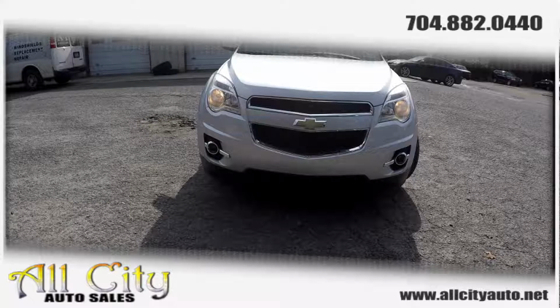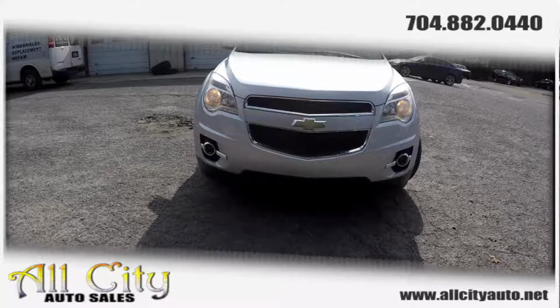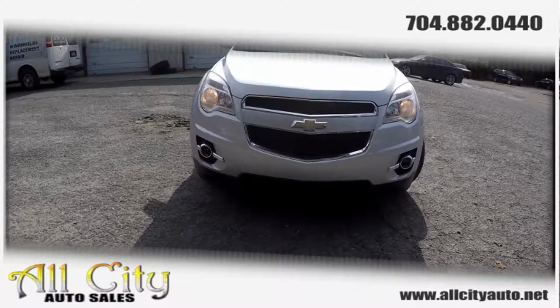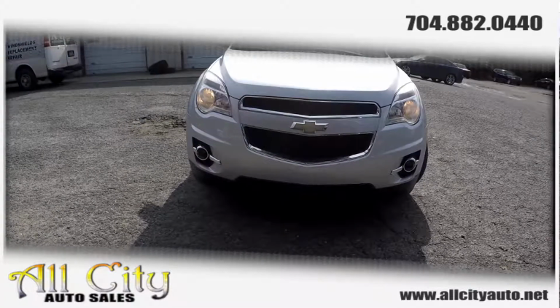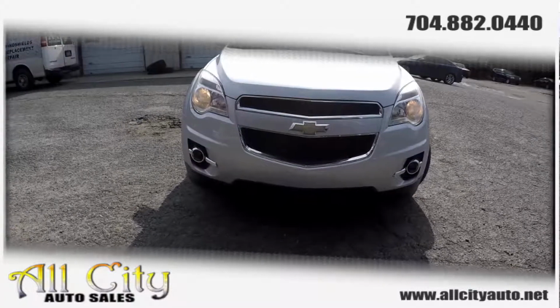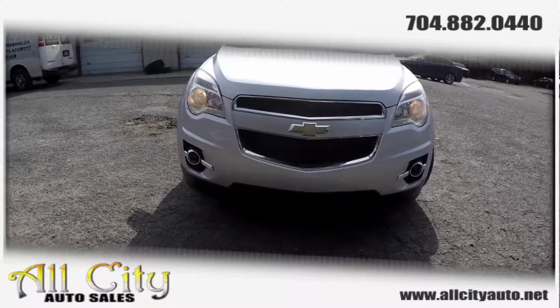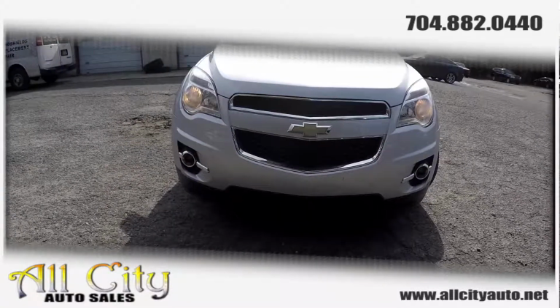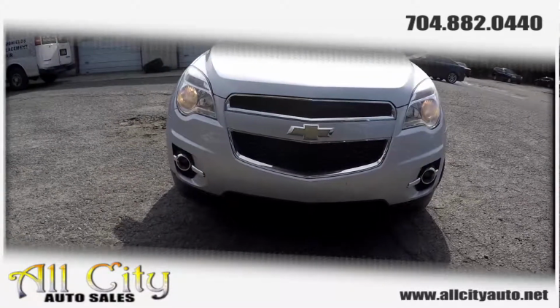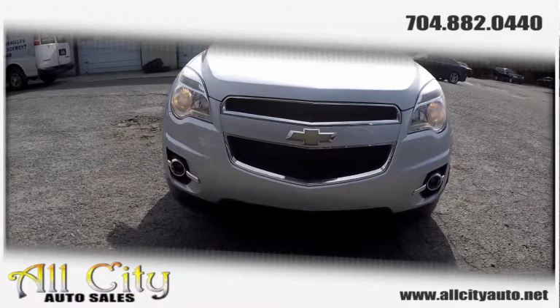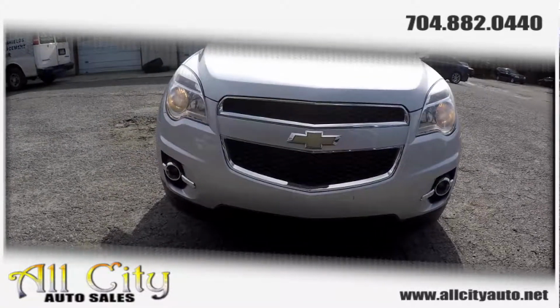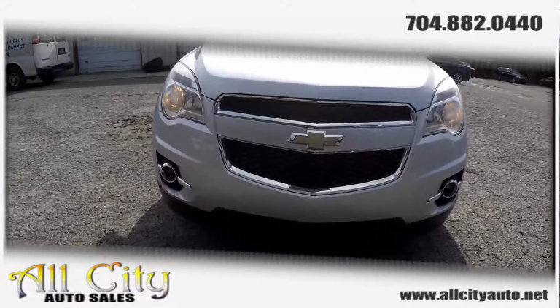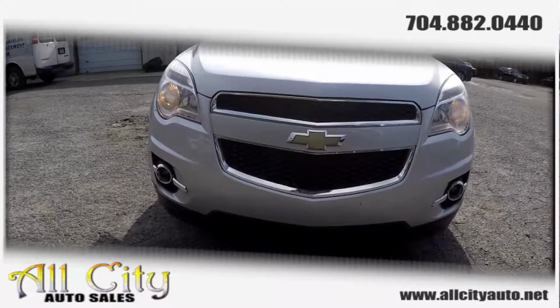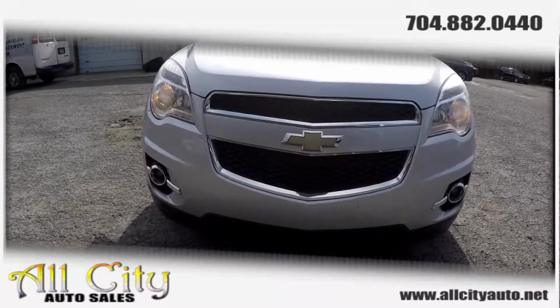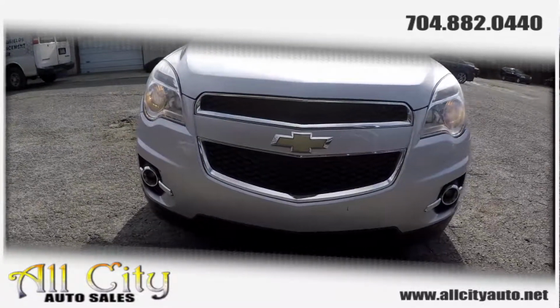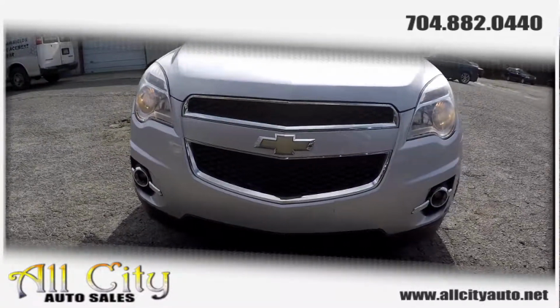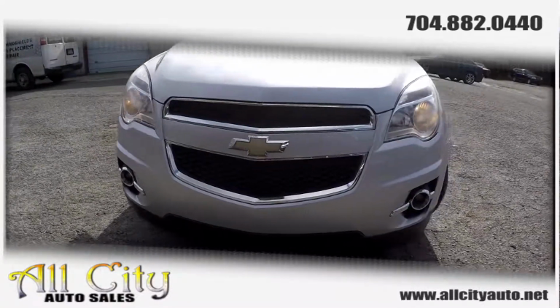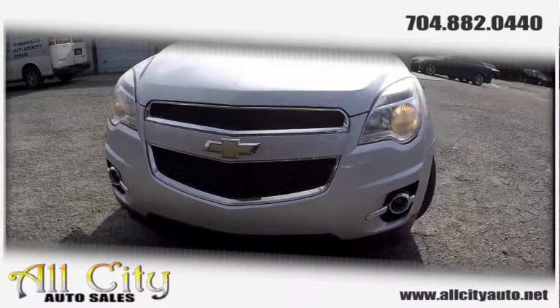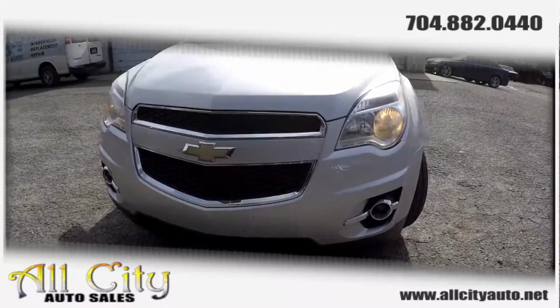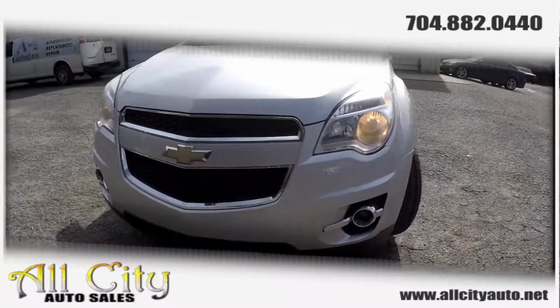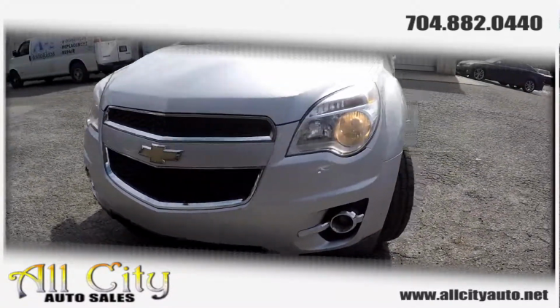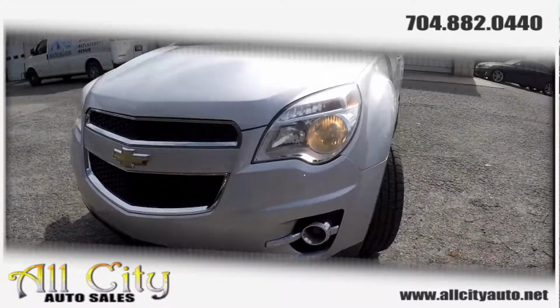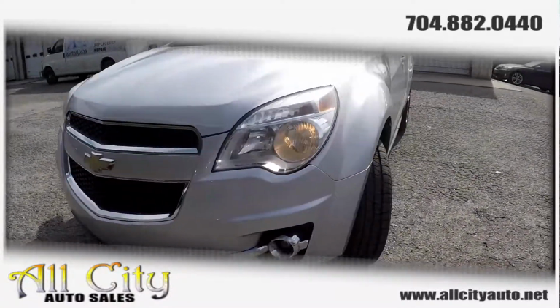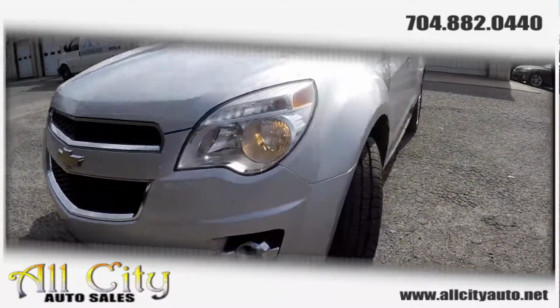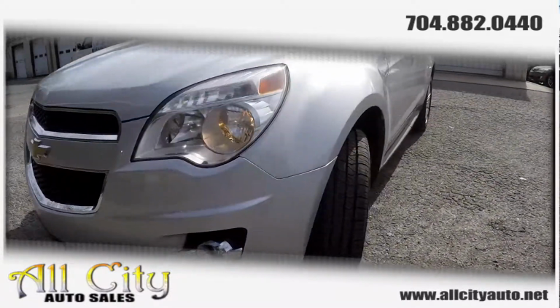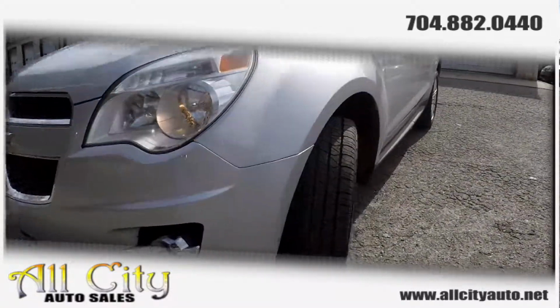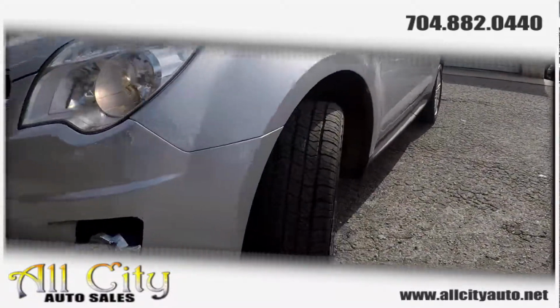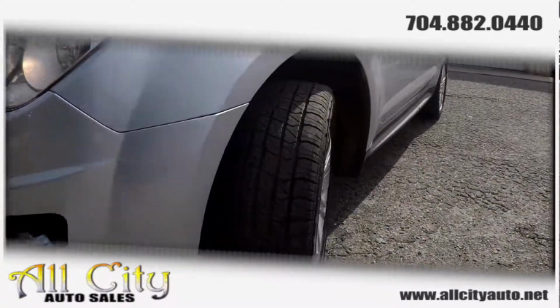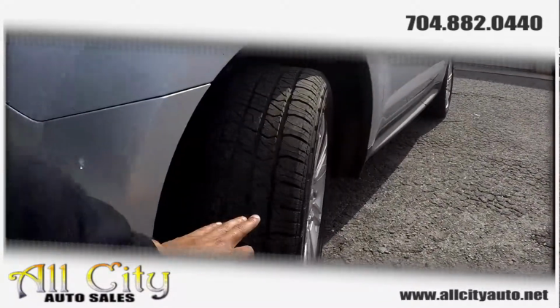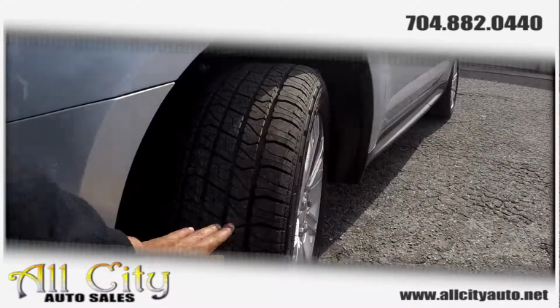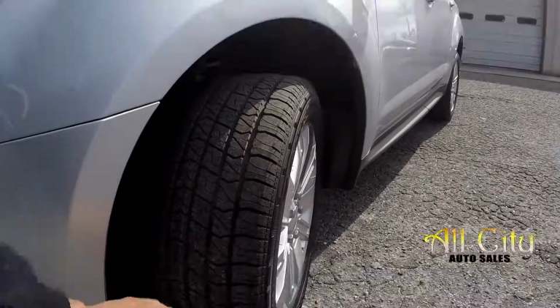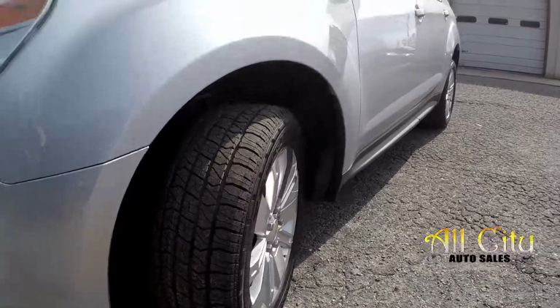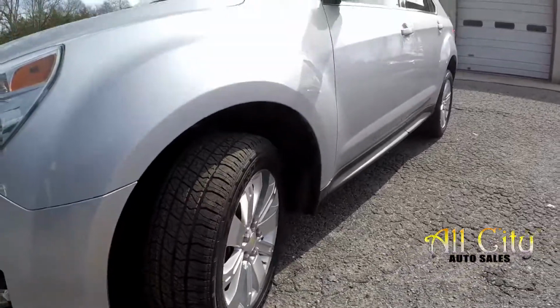Hey y'all, today looking at a 2010 Chevy Equinox. First, come over here and check out these tires, looking for tread here.